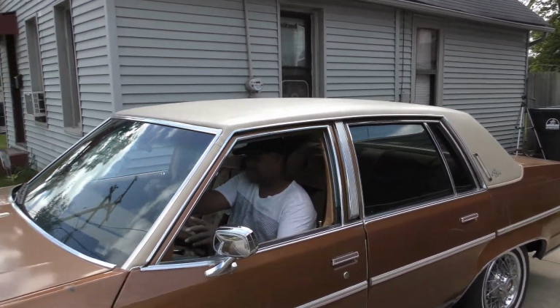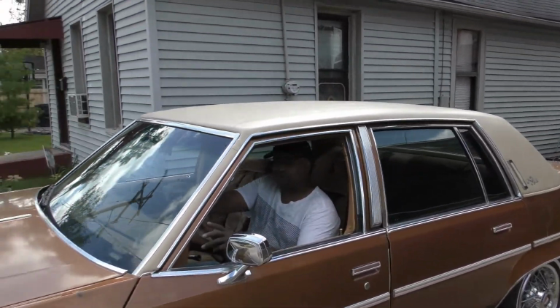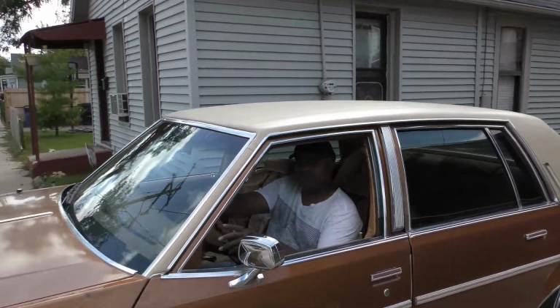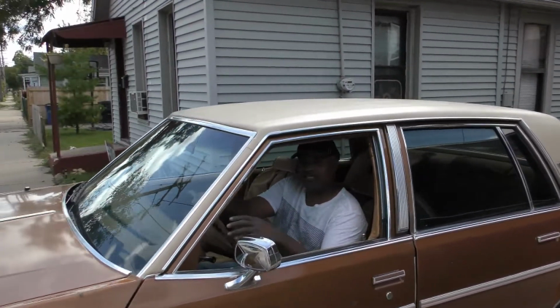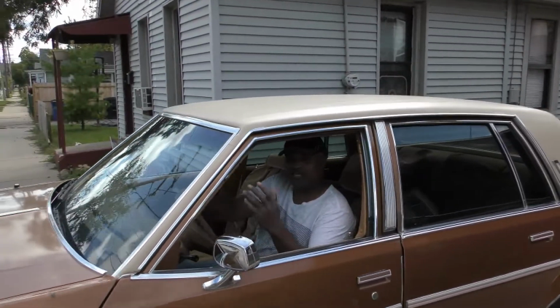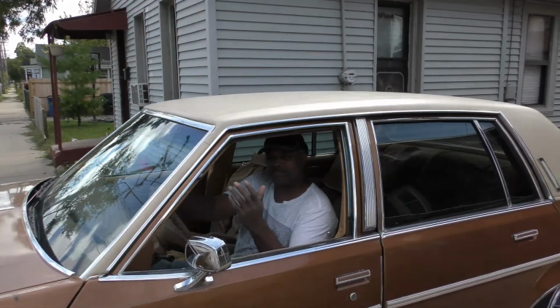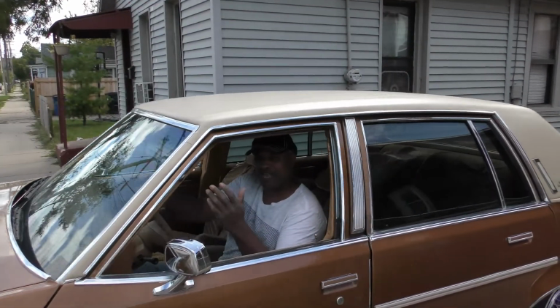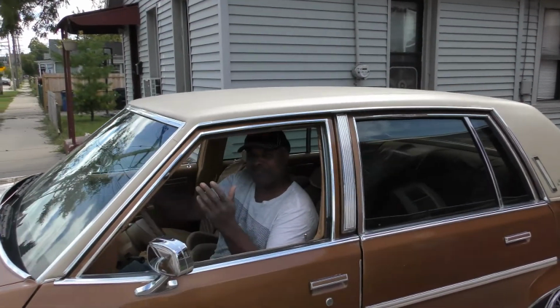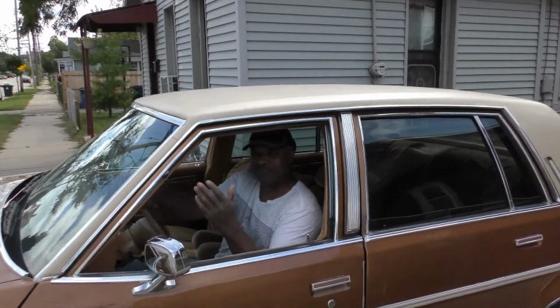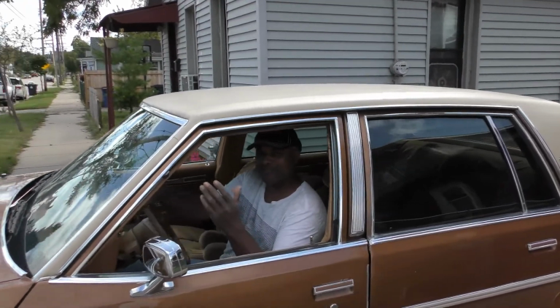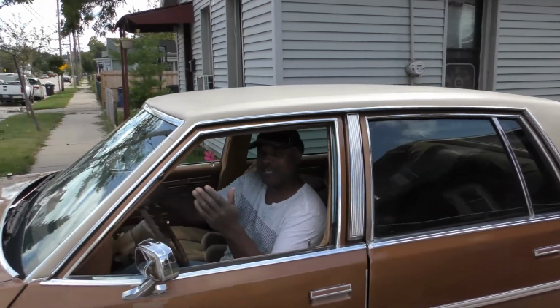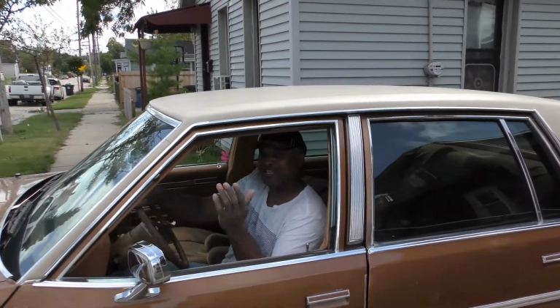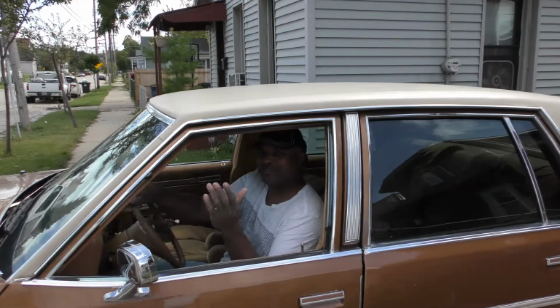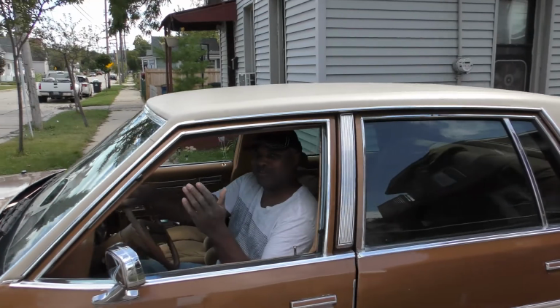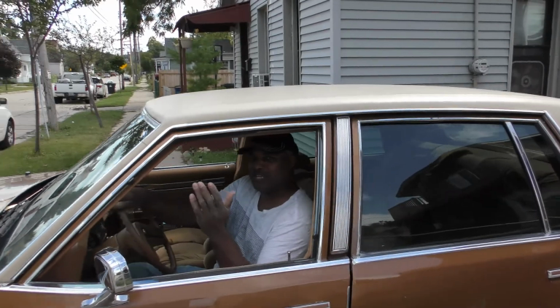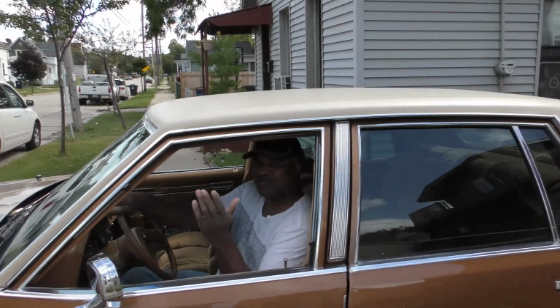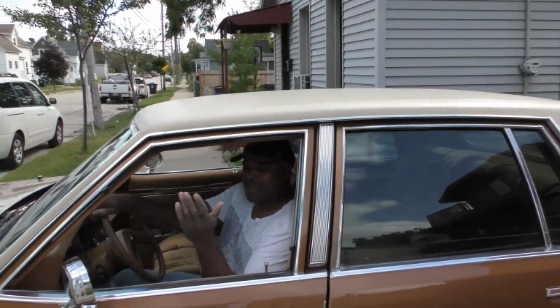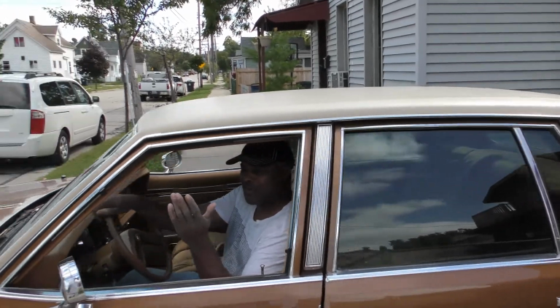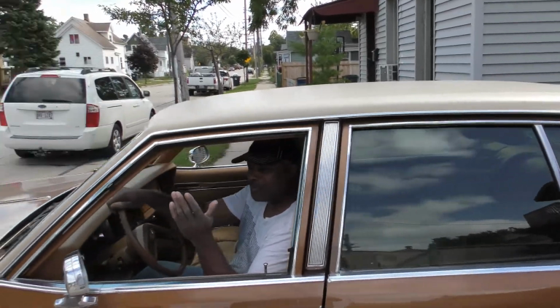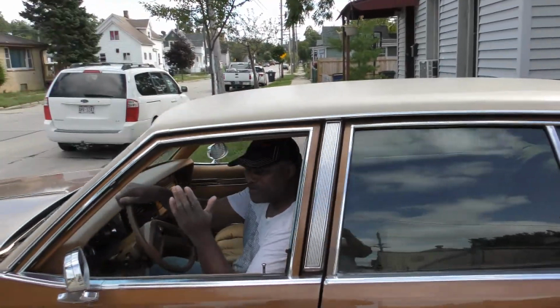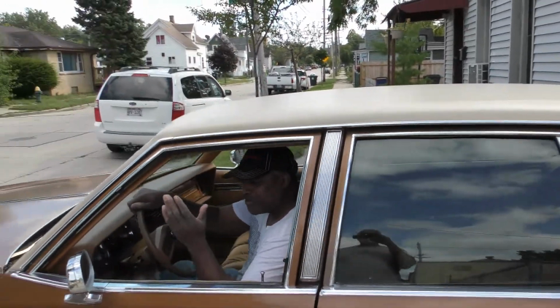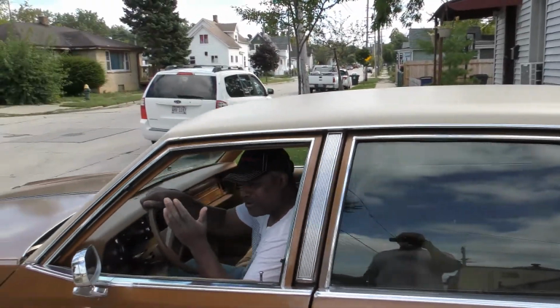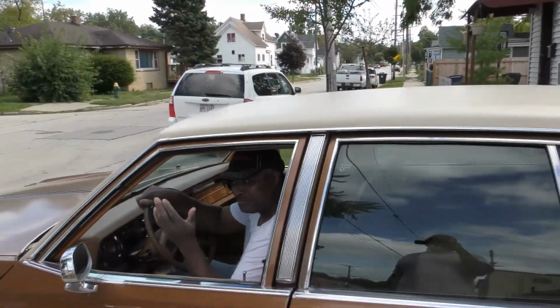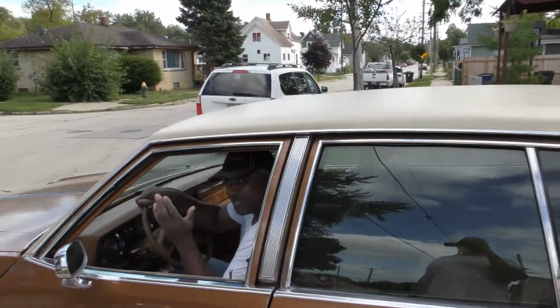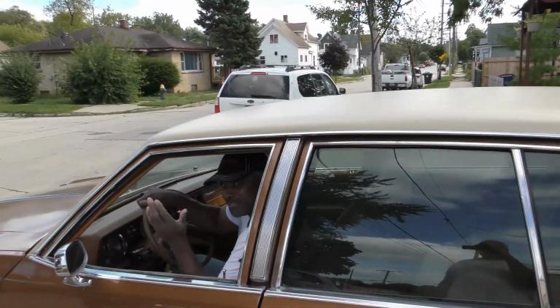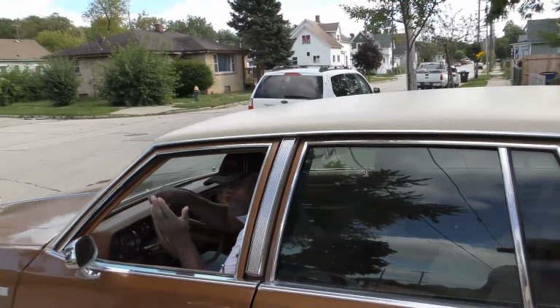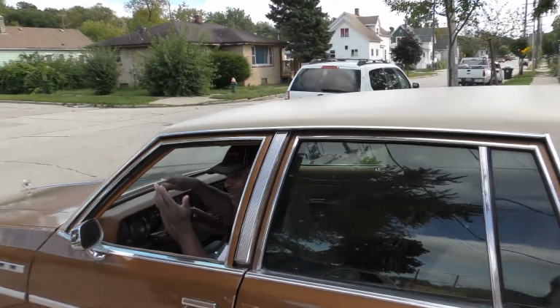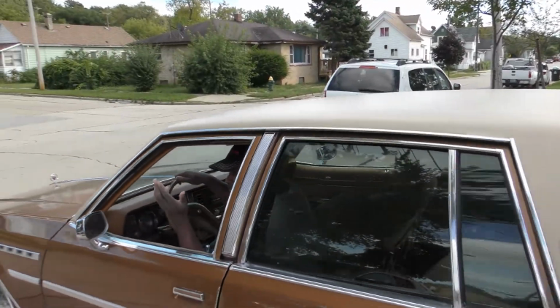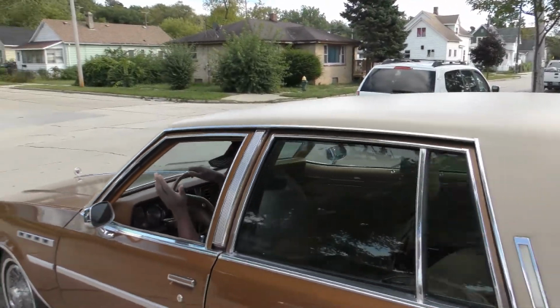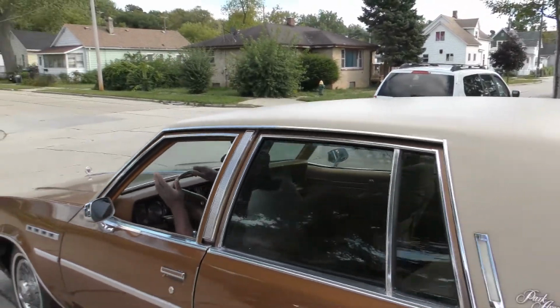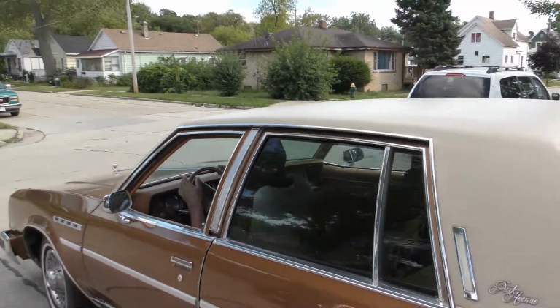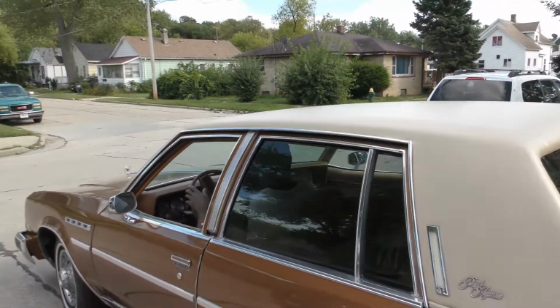I think it's happy saying it's going to get away from me. I don't know, could be.